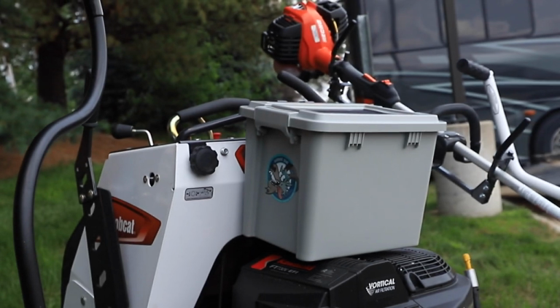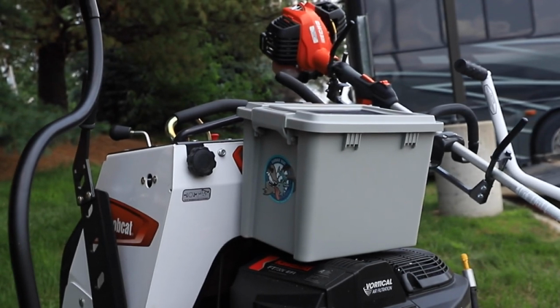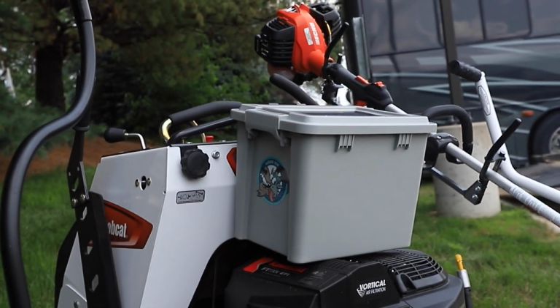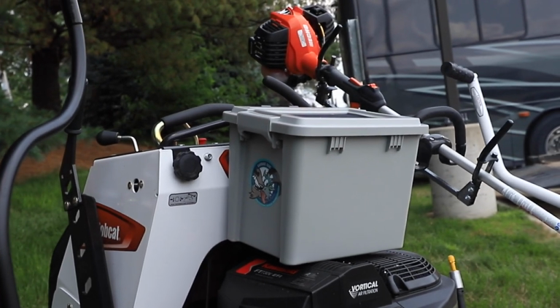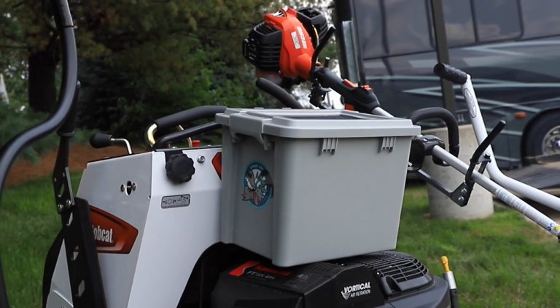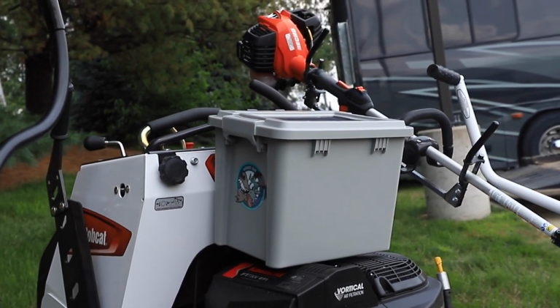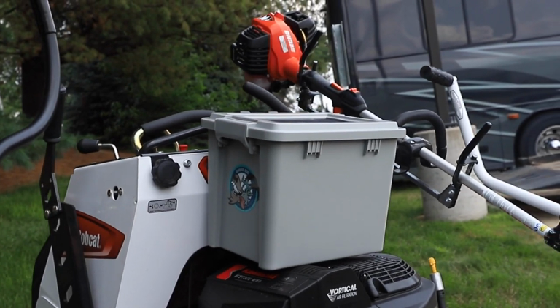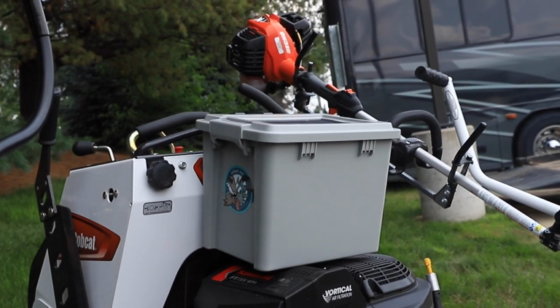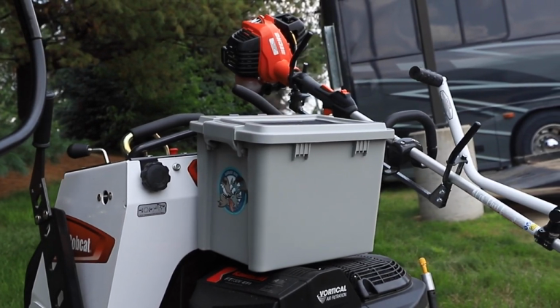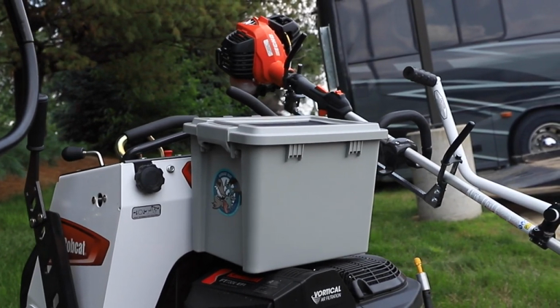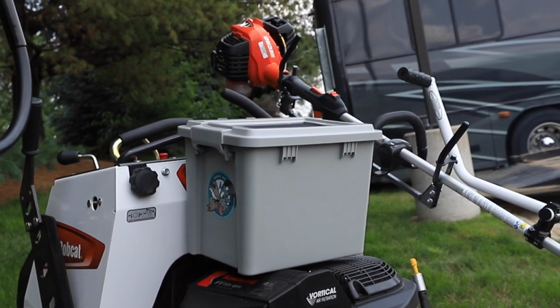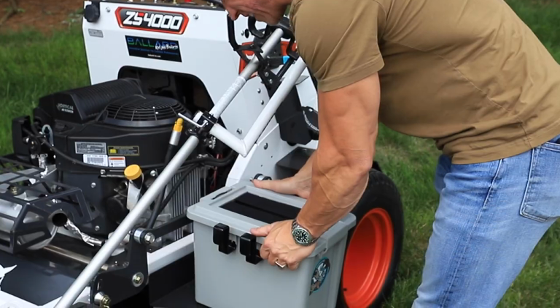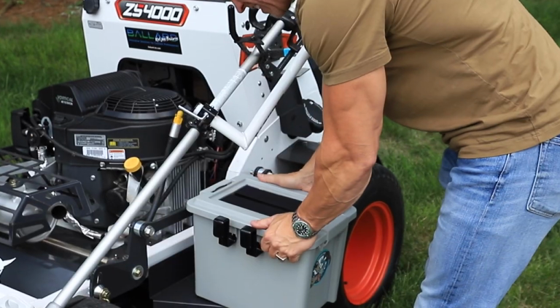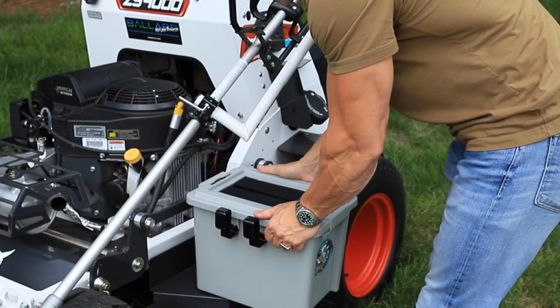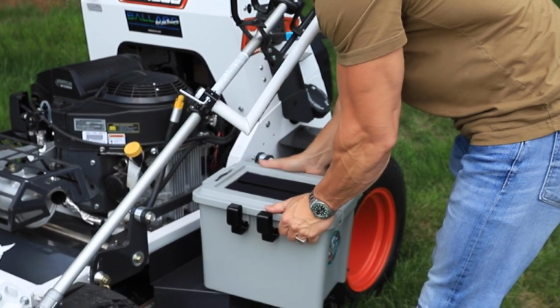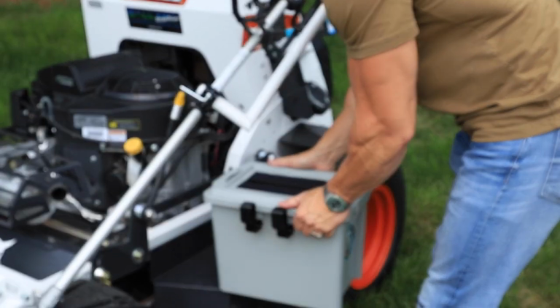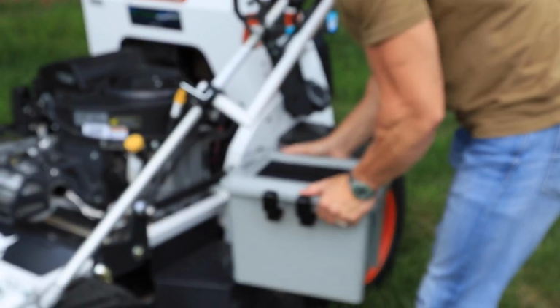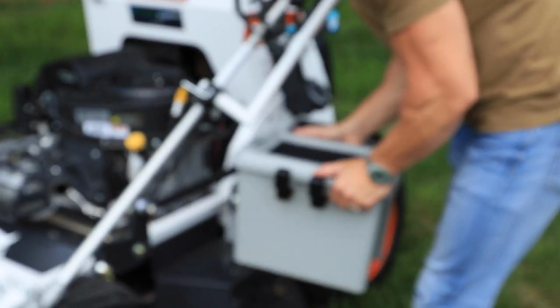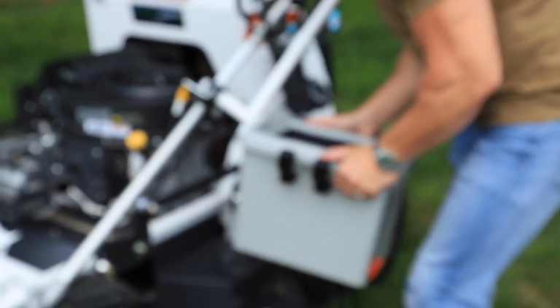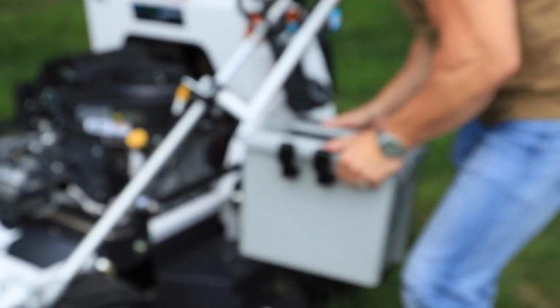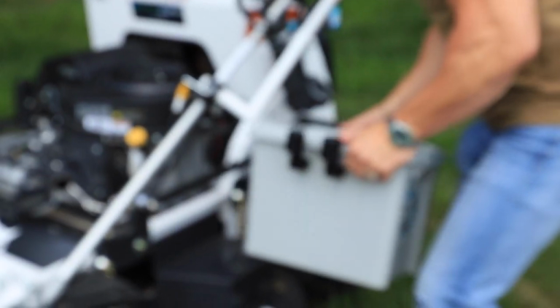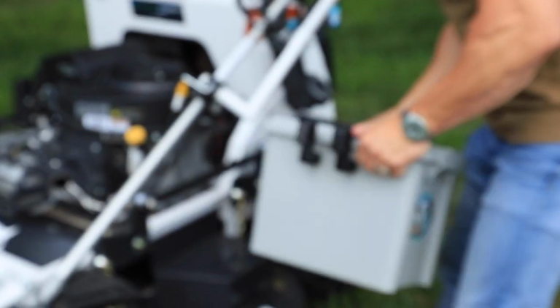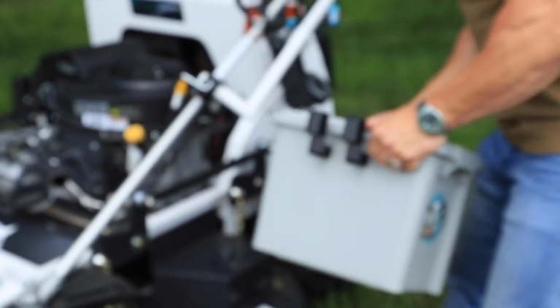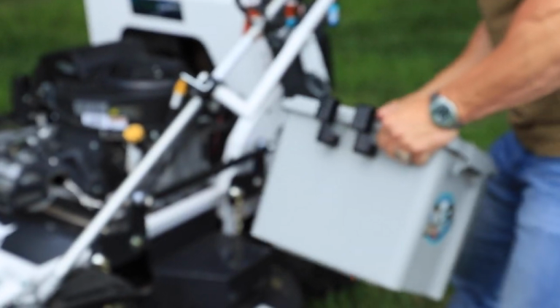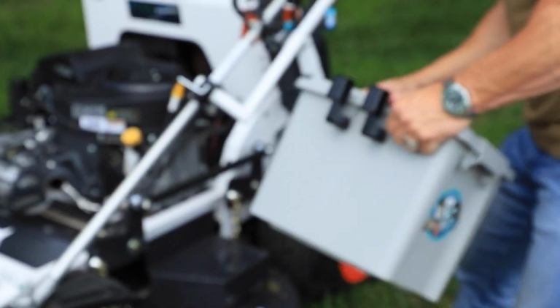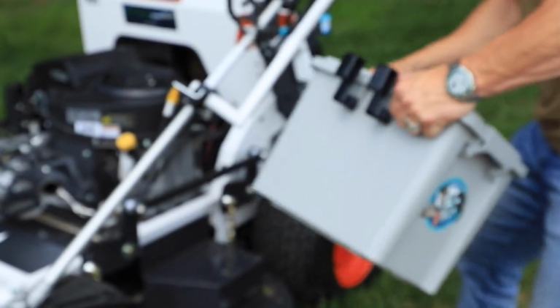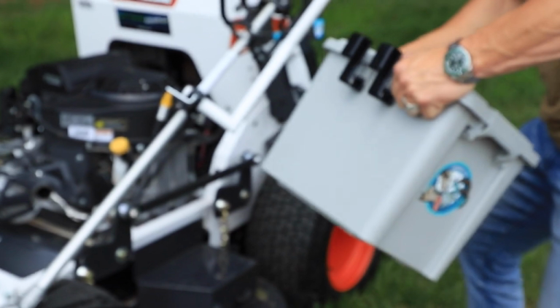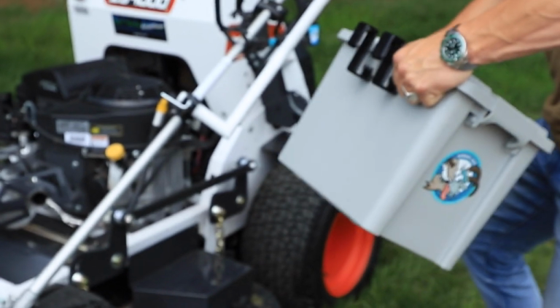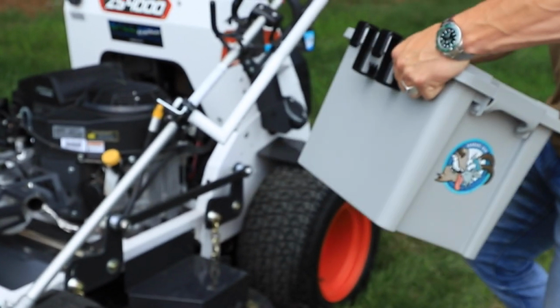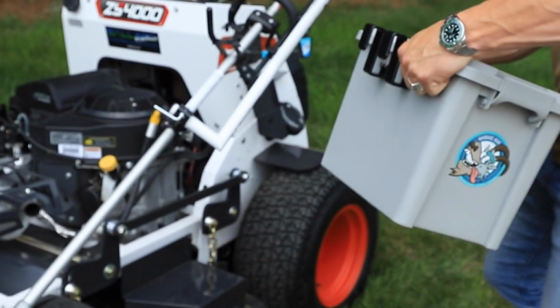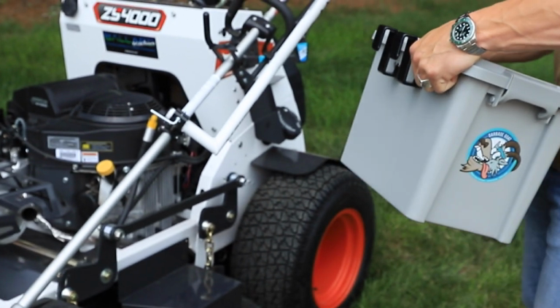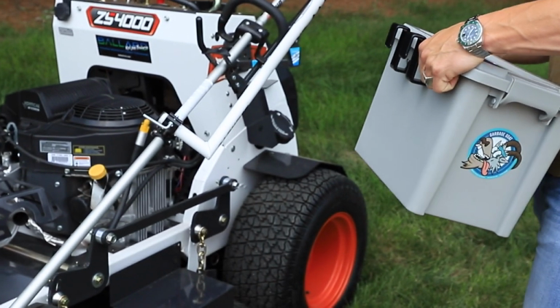Hey guys, Cory Ballard, Ballard Products. We got the Garbage Go. This thing came out two years ago — just a better way to keep trash.